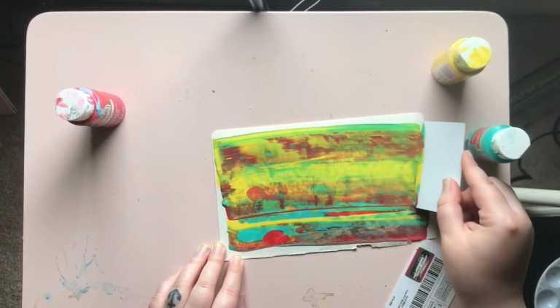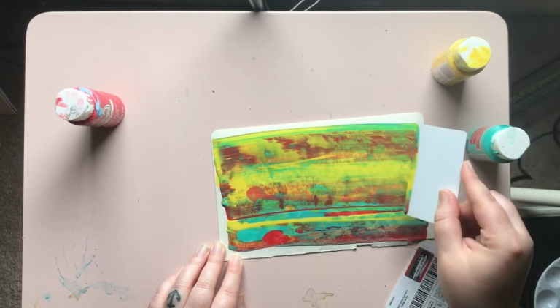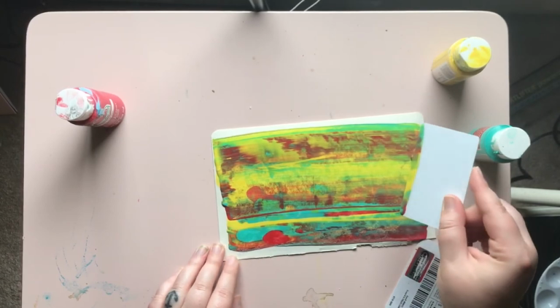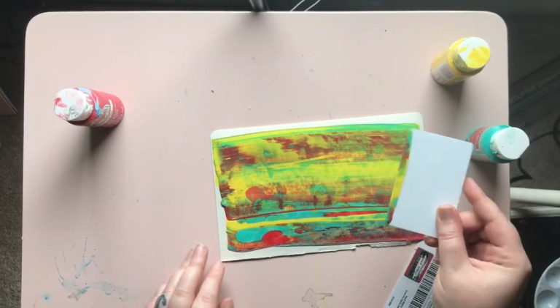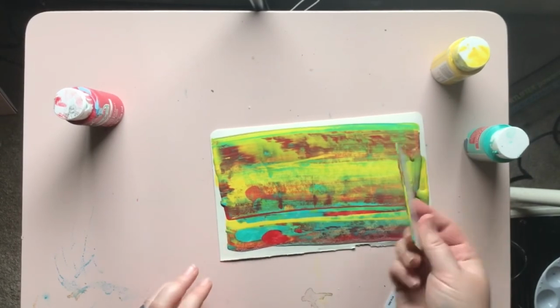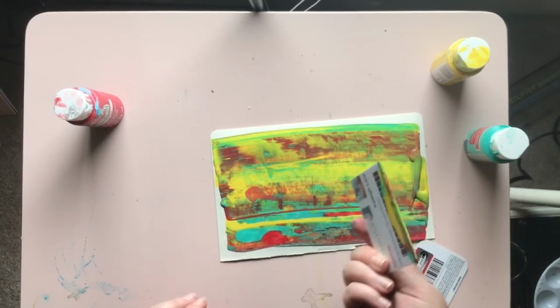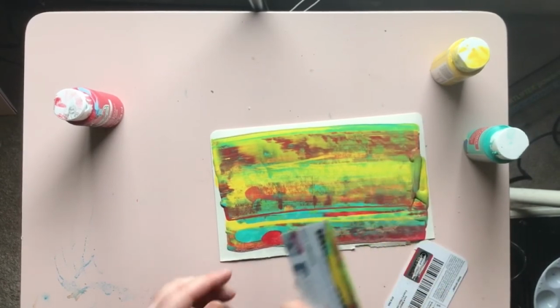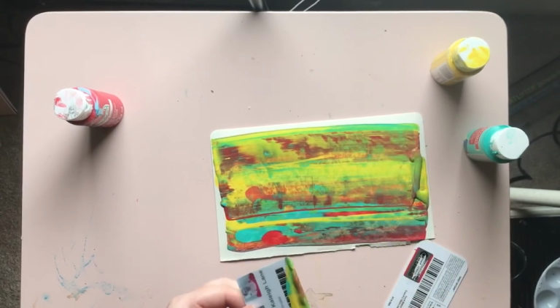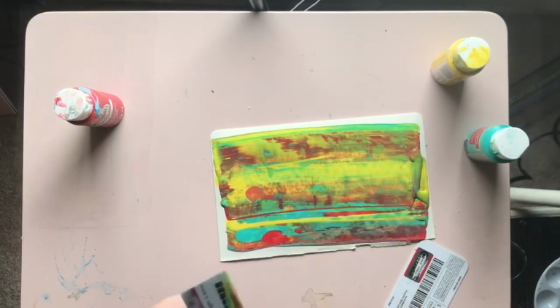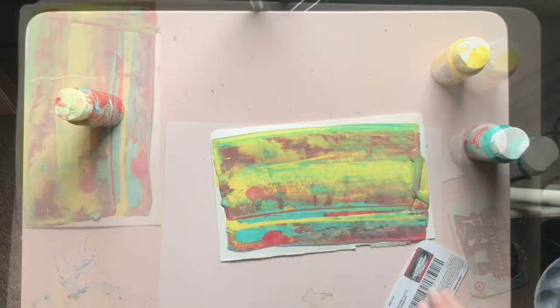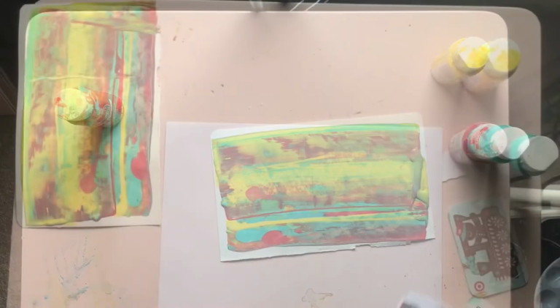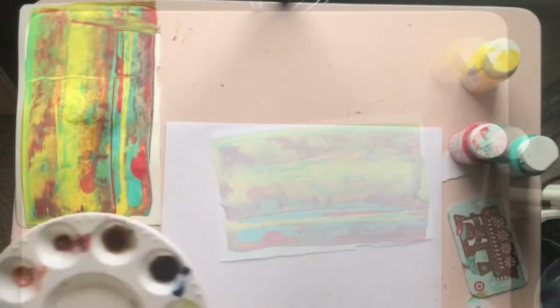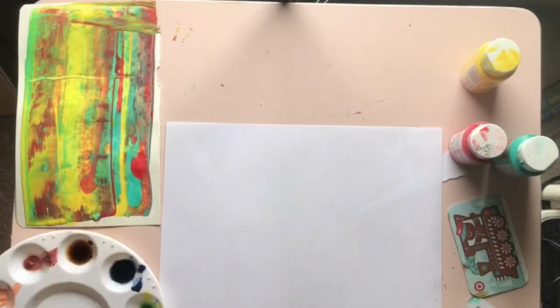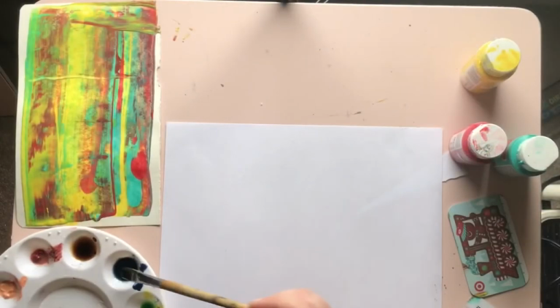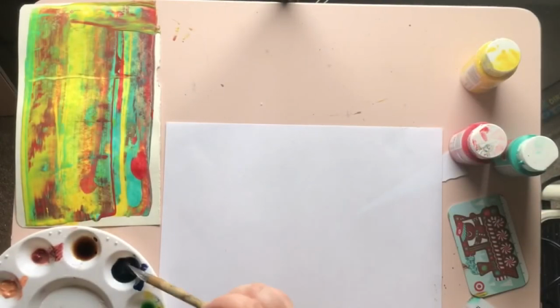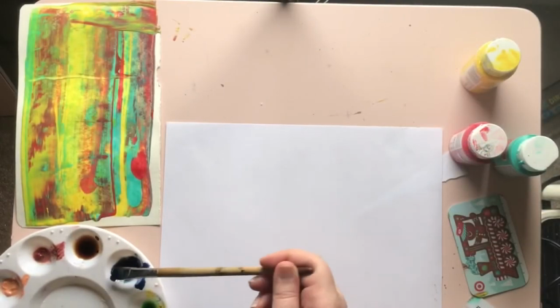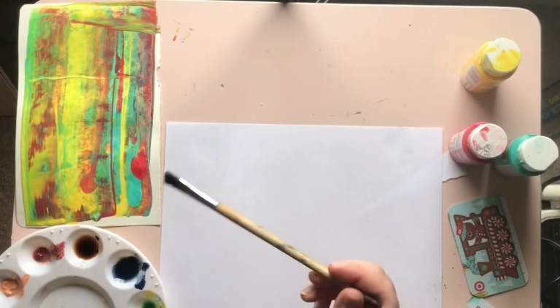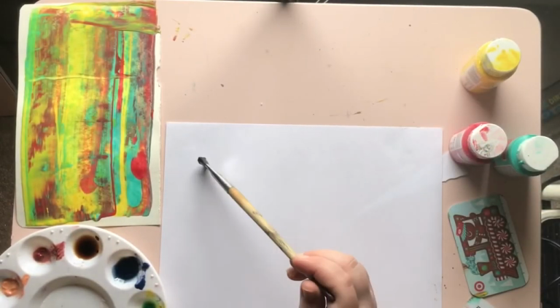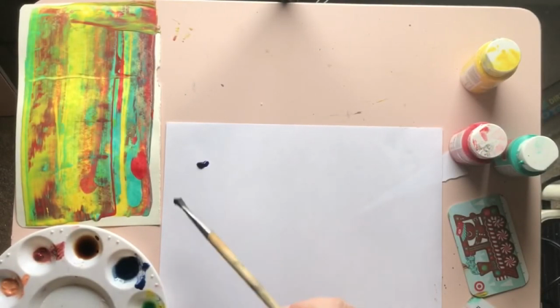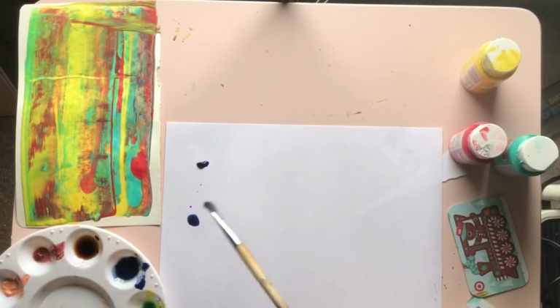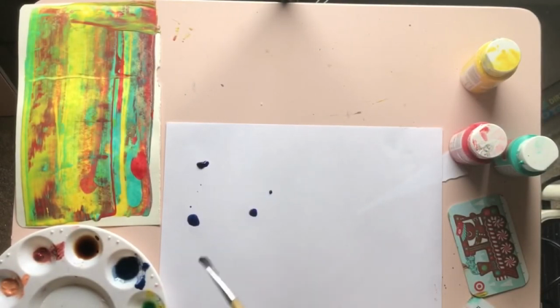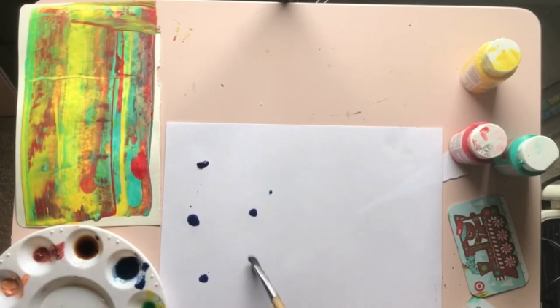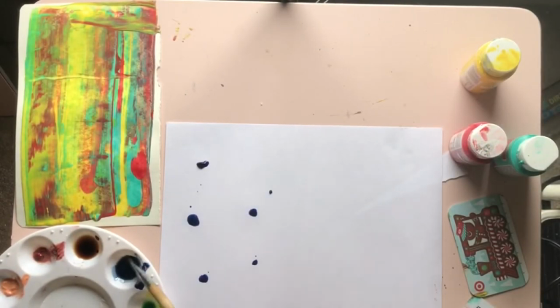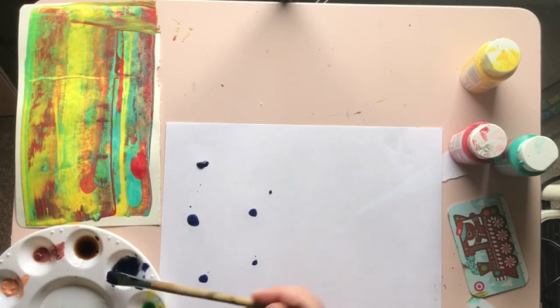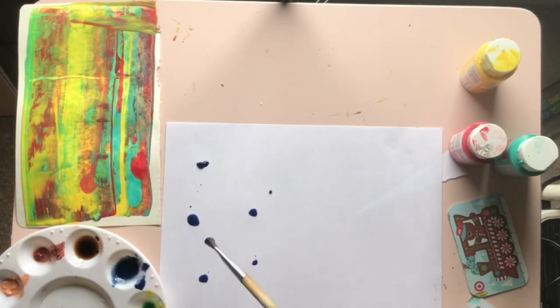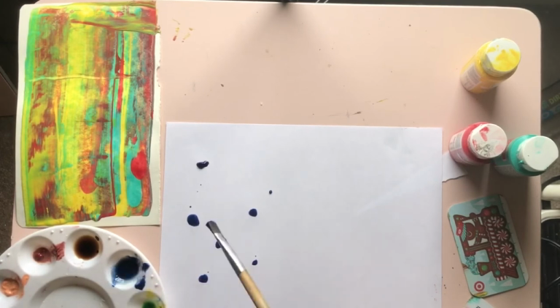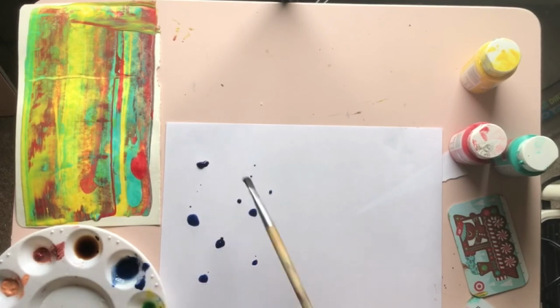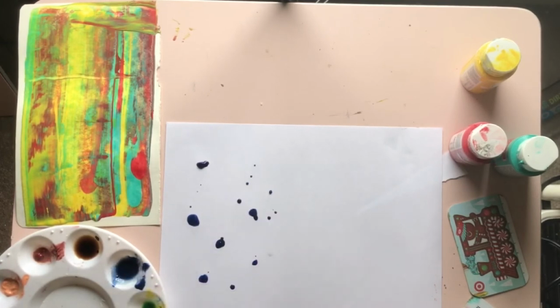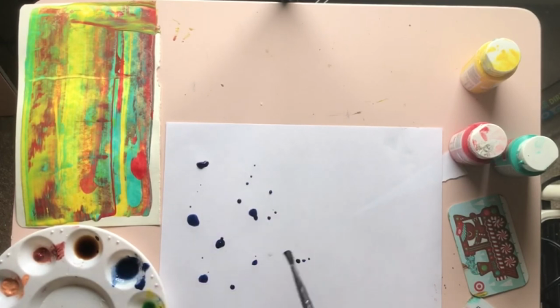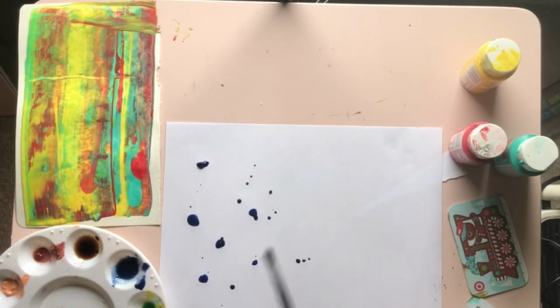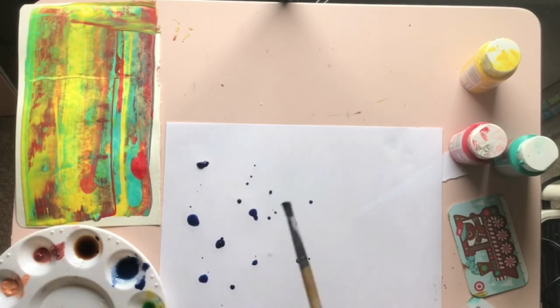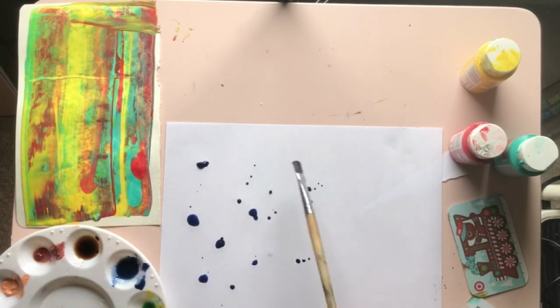You can also do this using watercolor paint. The process is exactly the same: choose your colors, put drops all over the paper, and then scrape.